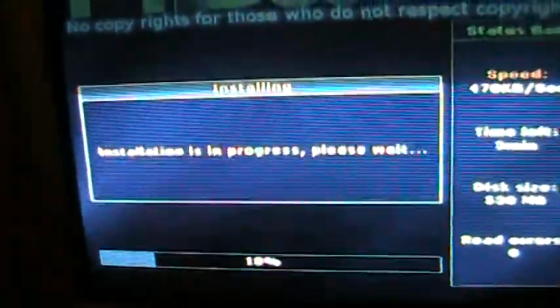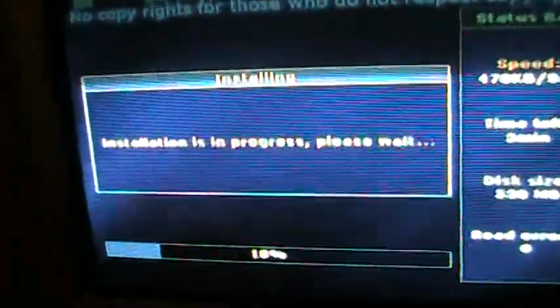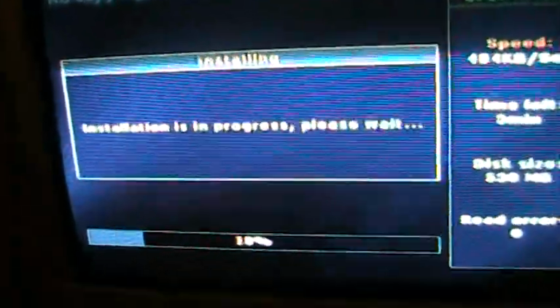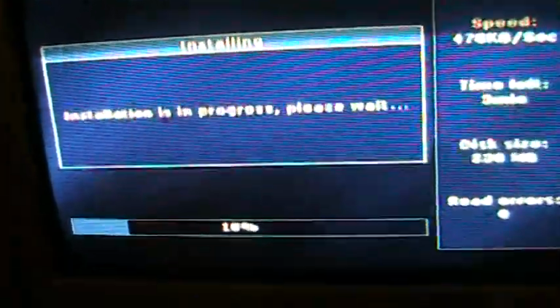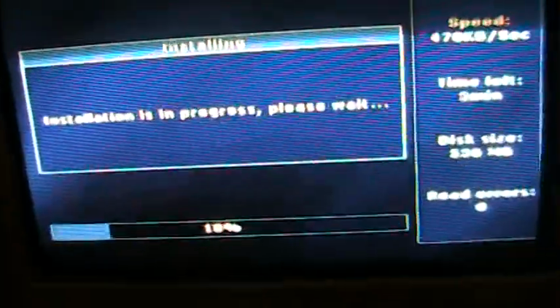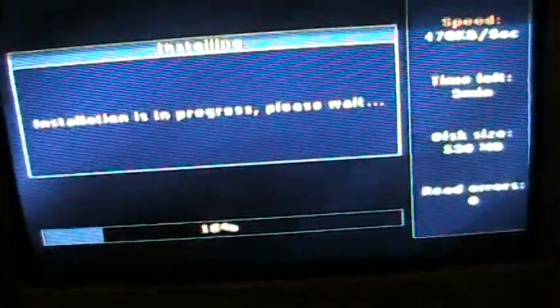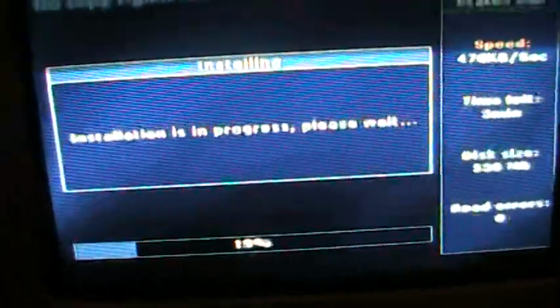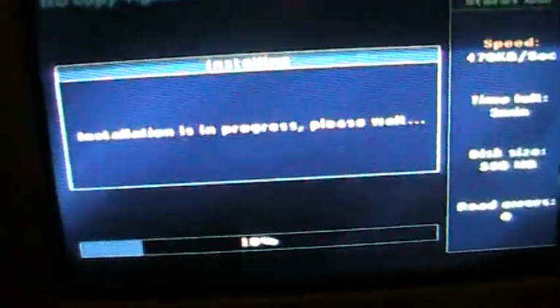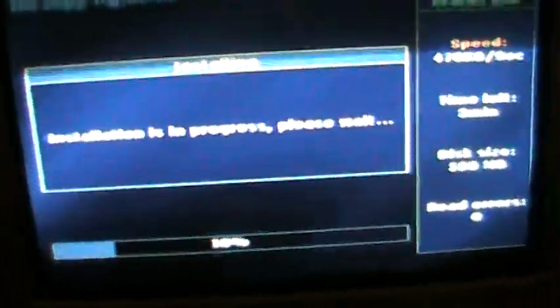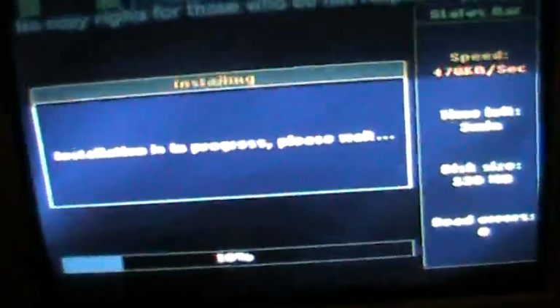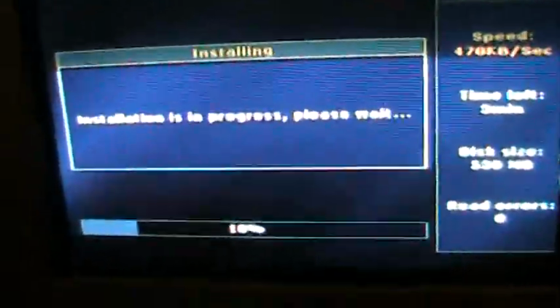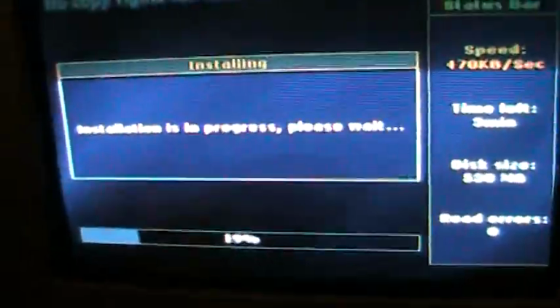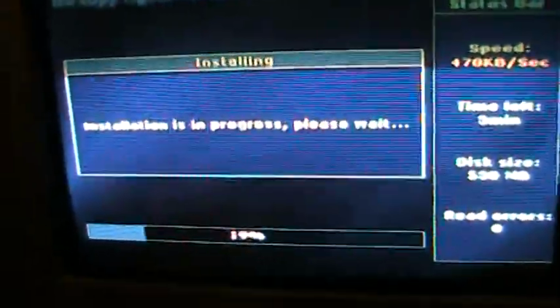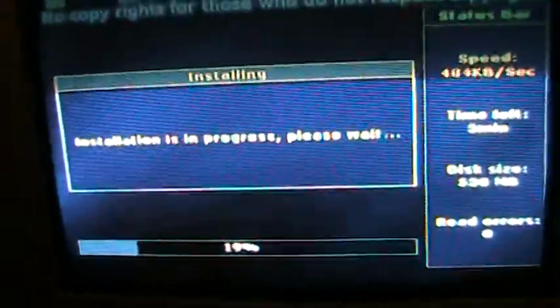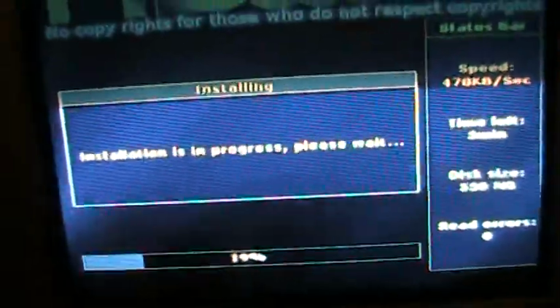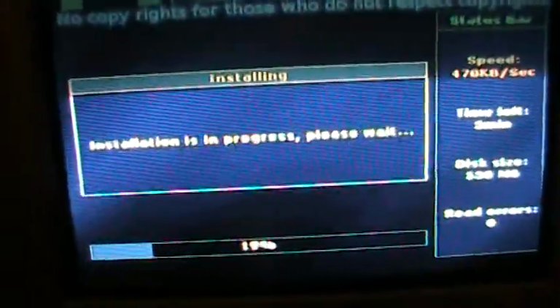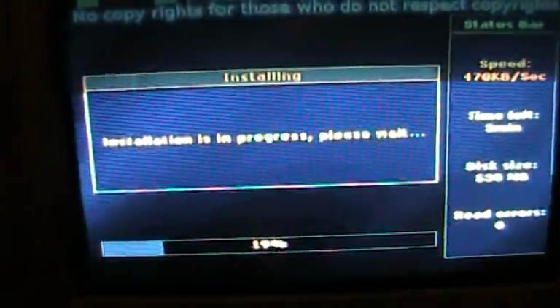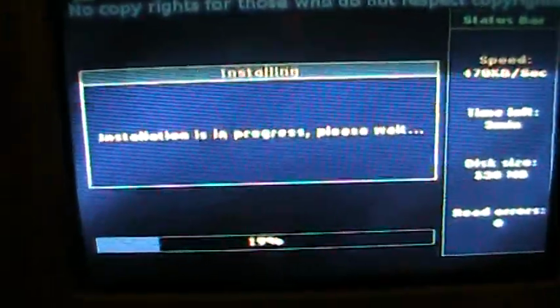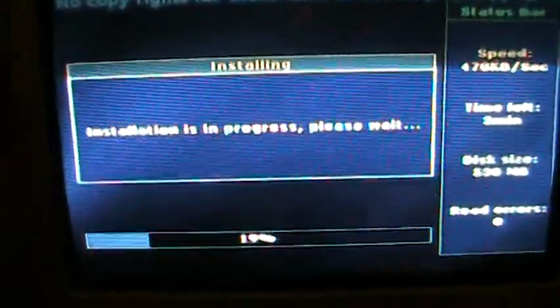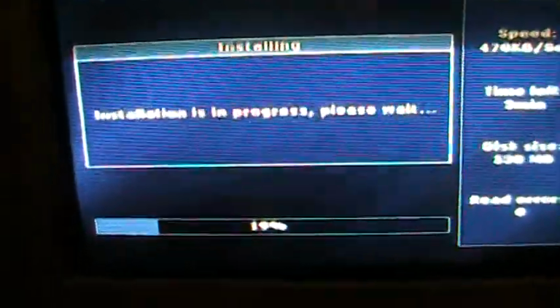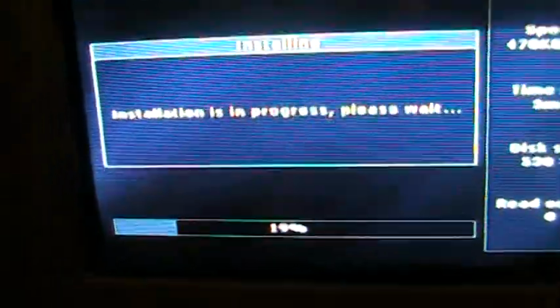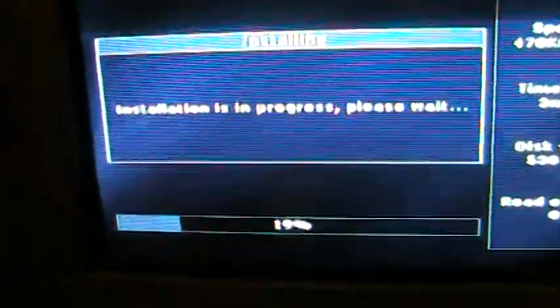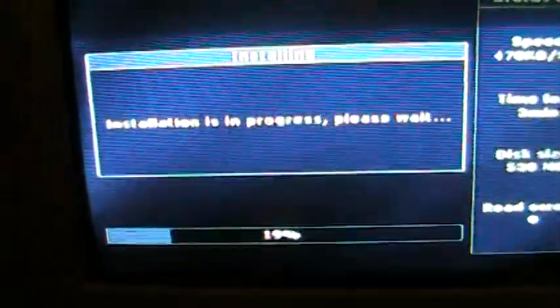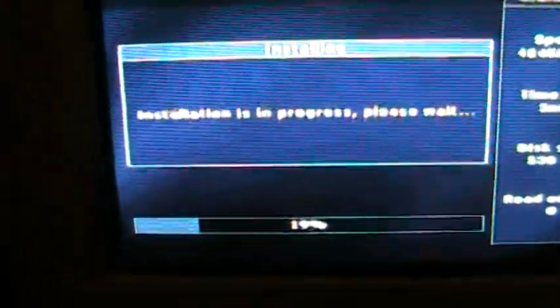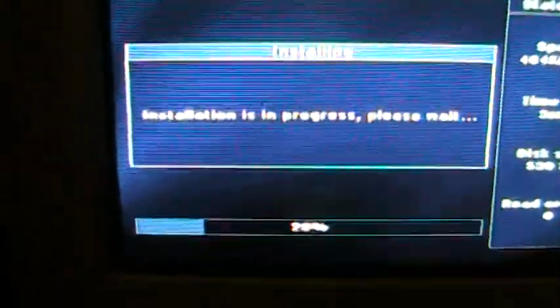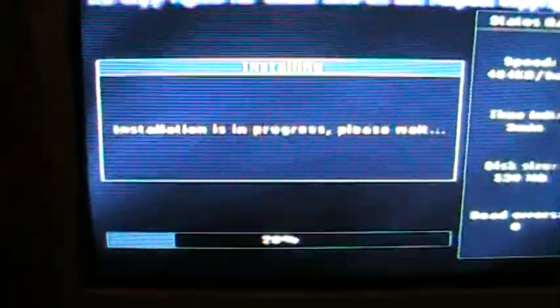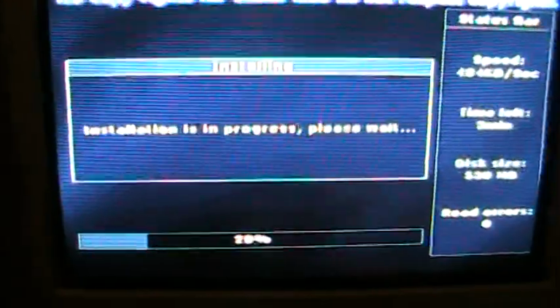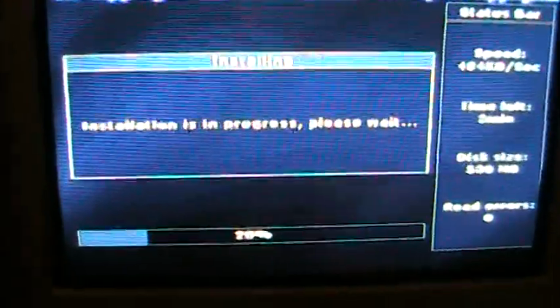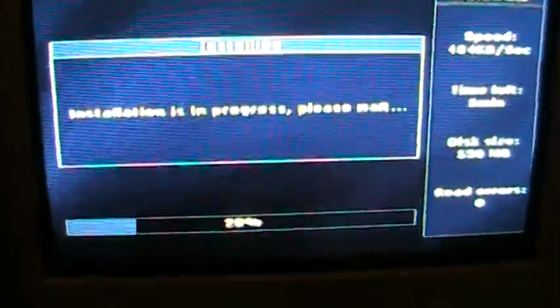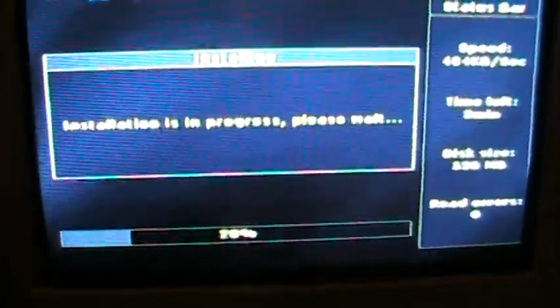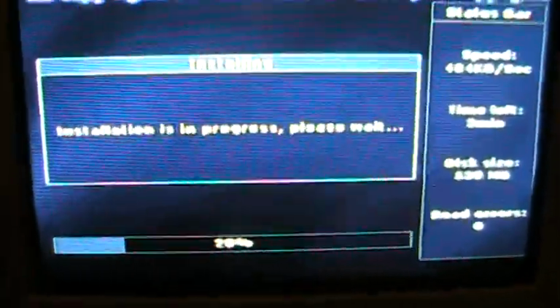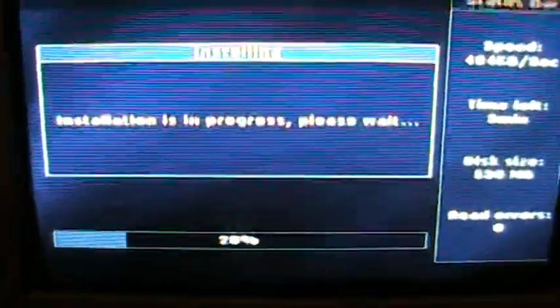To install Japanese games, you will need to go through the computer, which I will explain in another video.